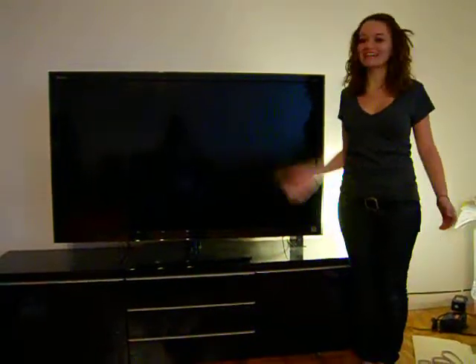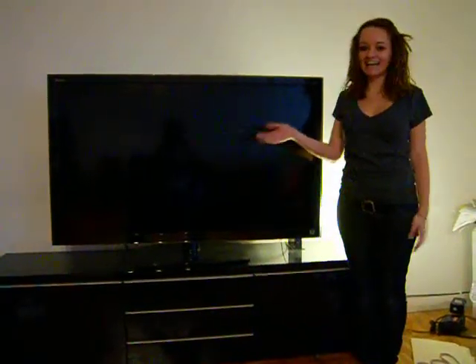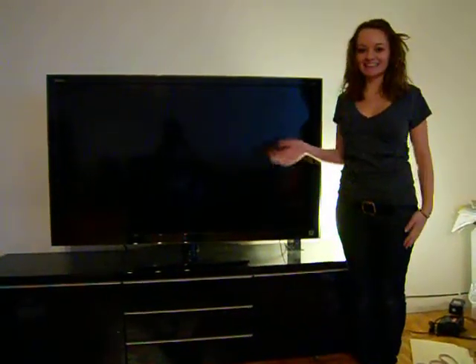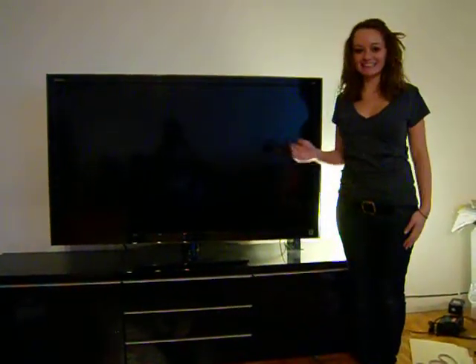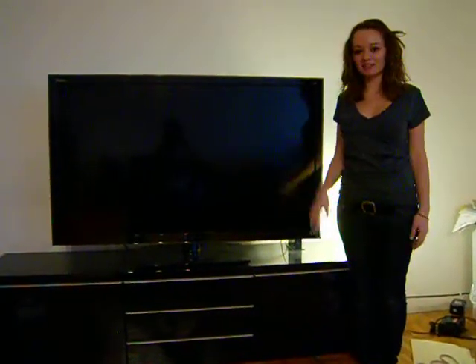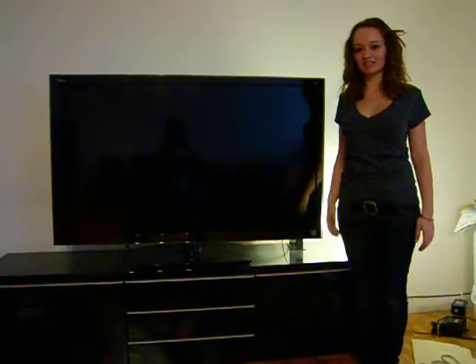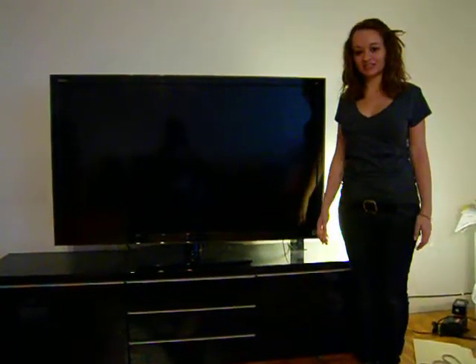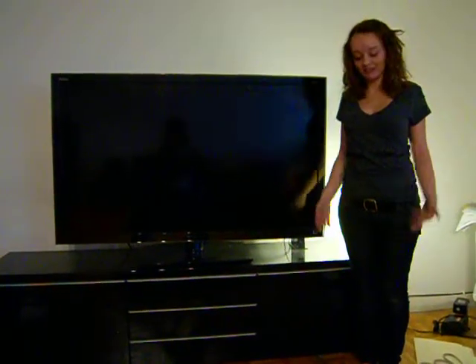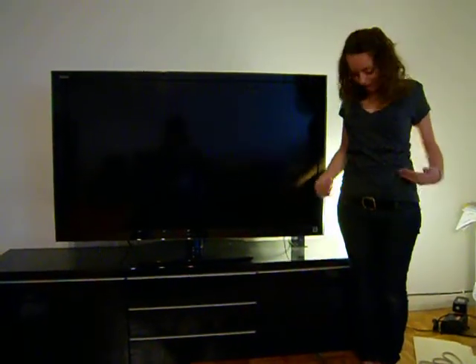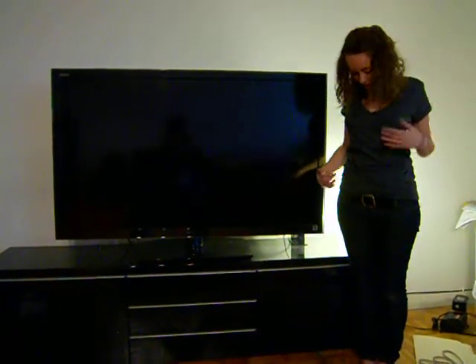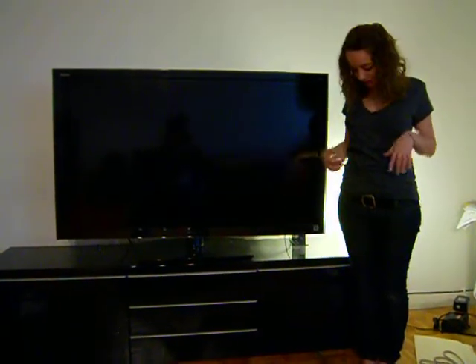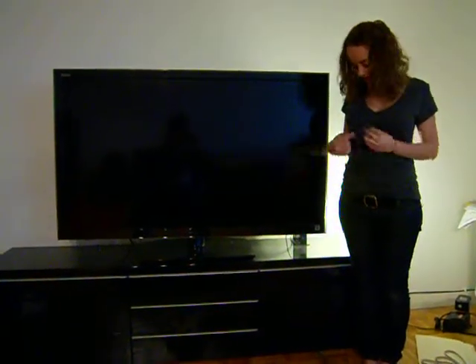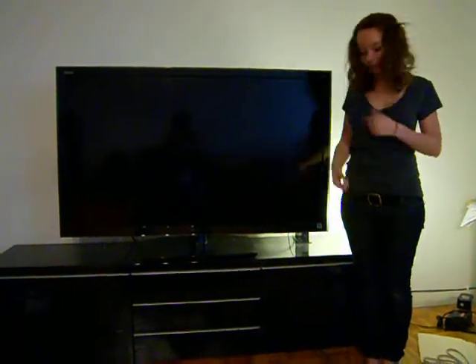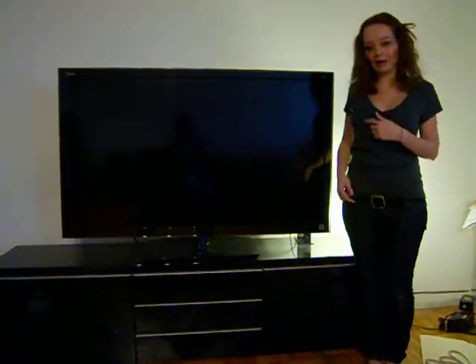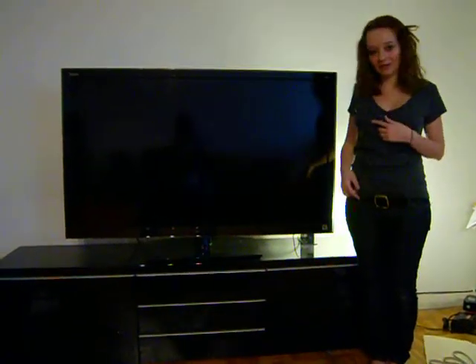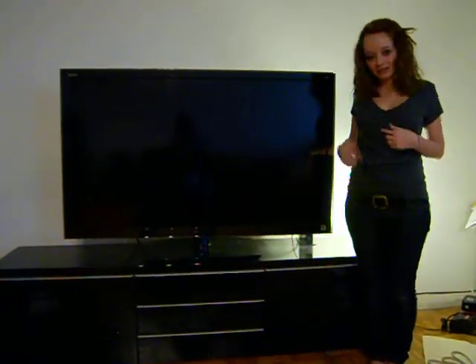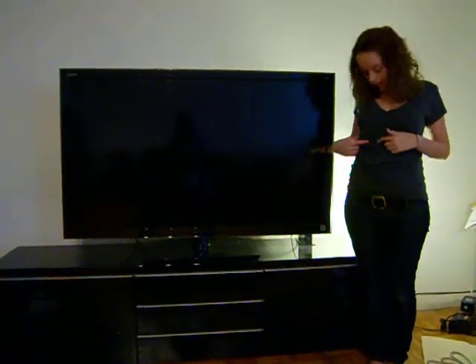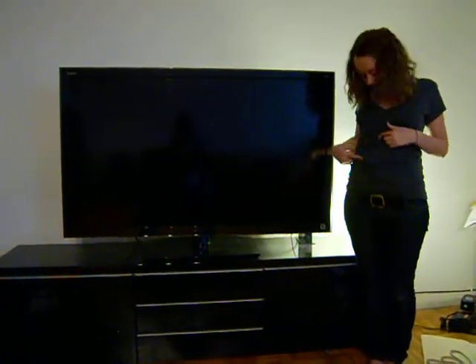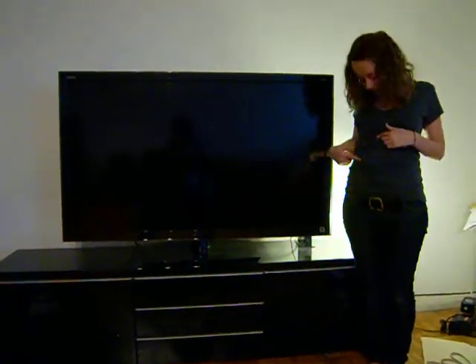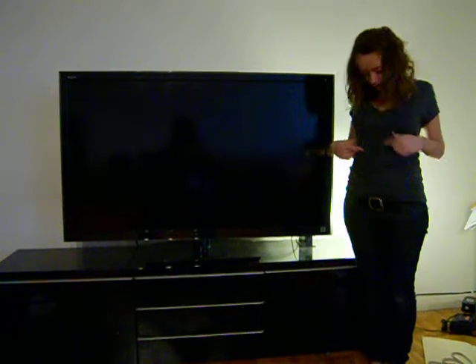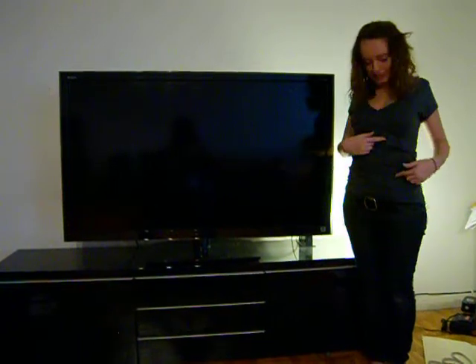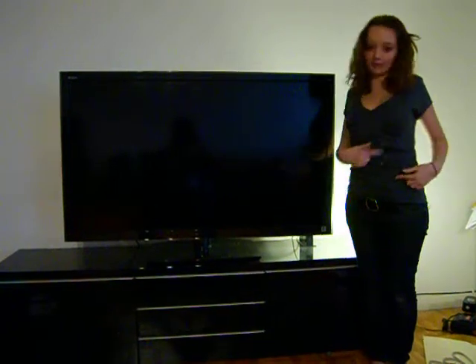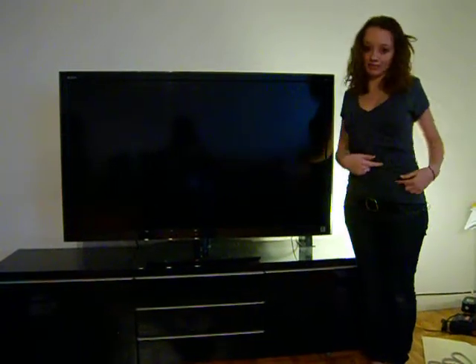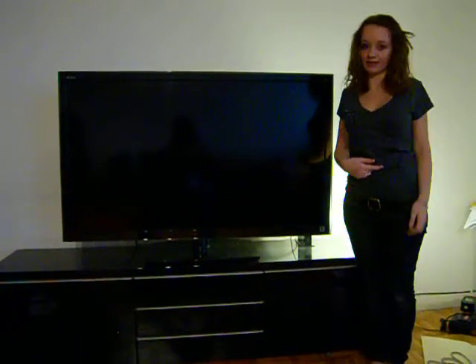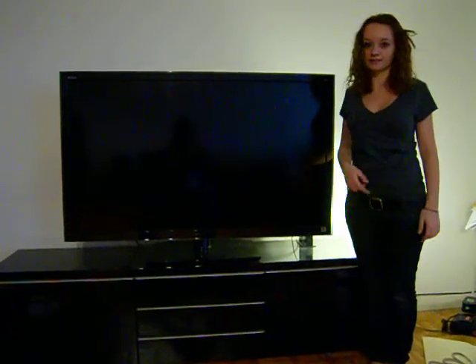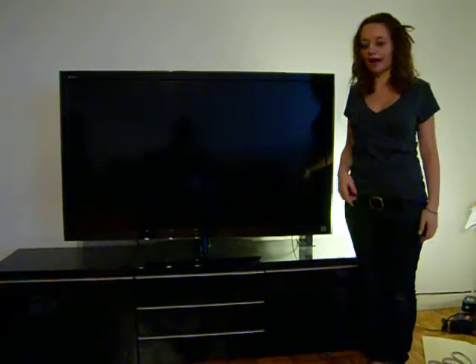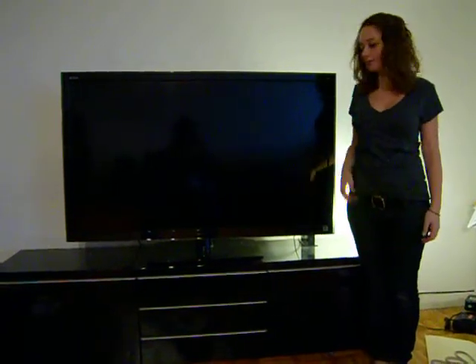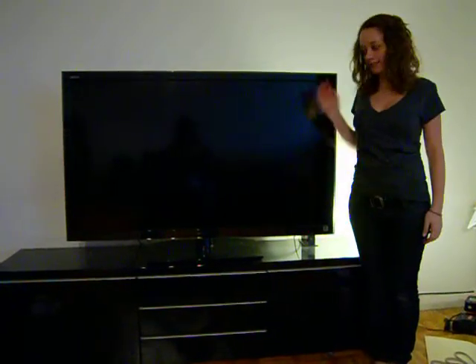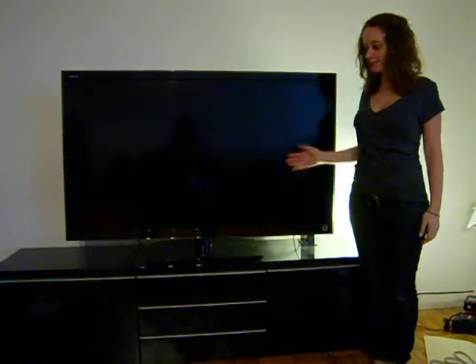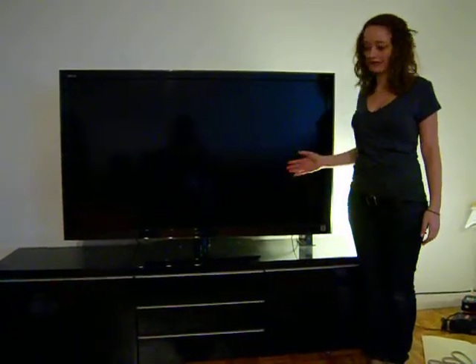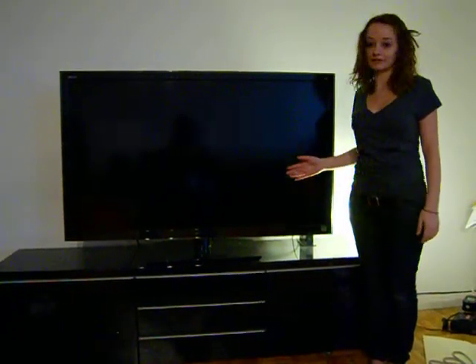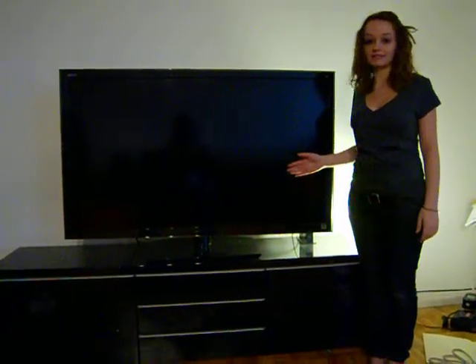Hi, this is a demonstration of our shirt. We have a power button, an up-down volume, and an up-down channel. We're going to demonstrate it on this TV.